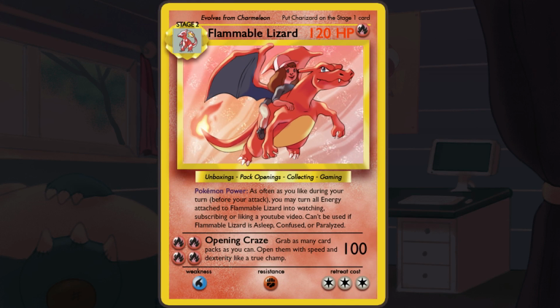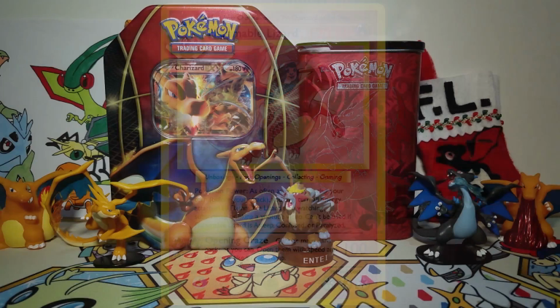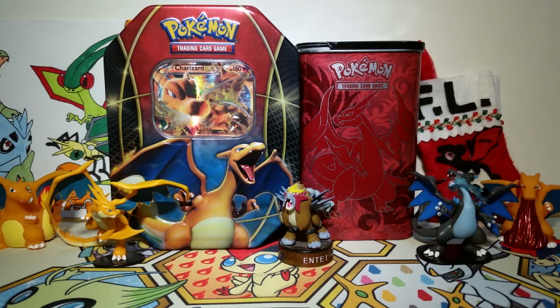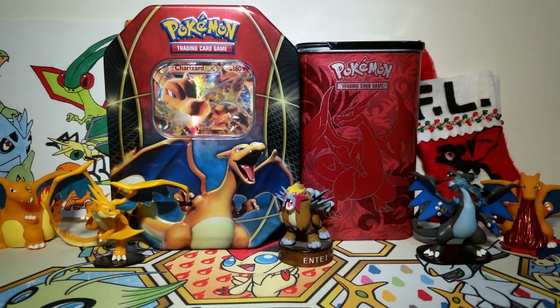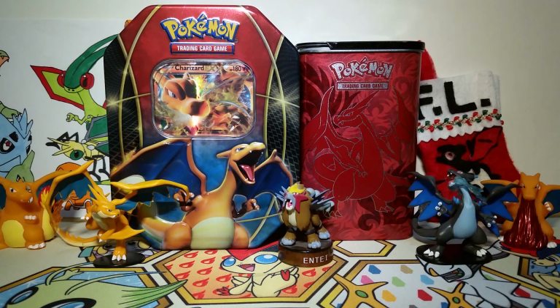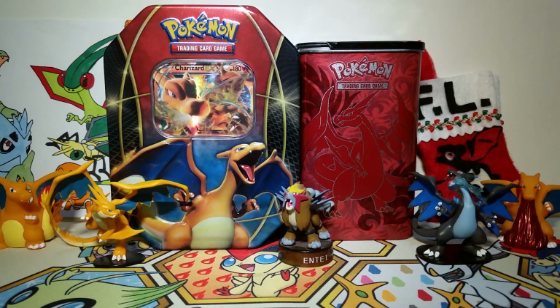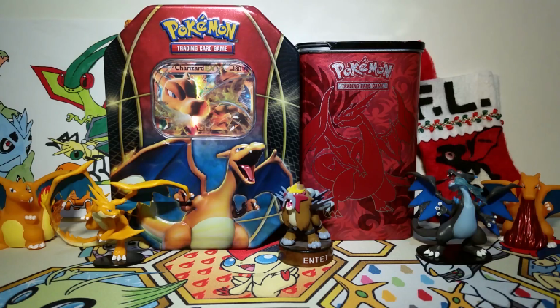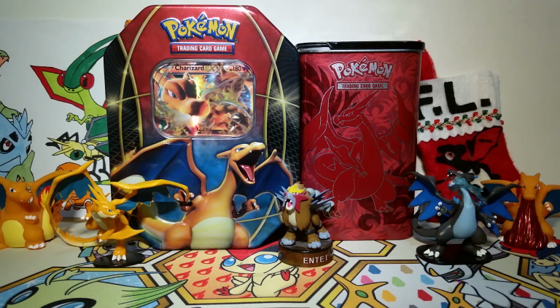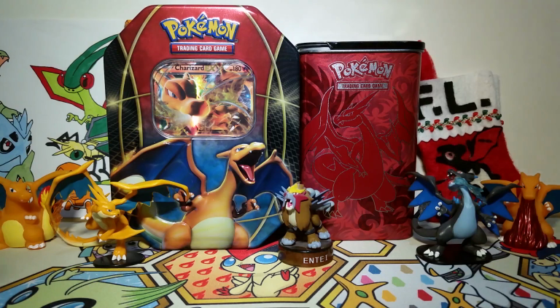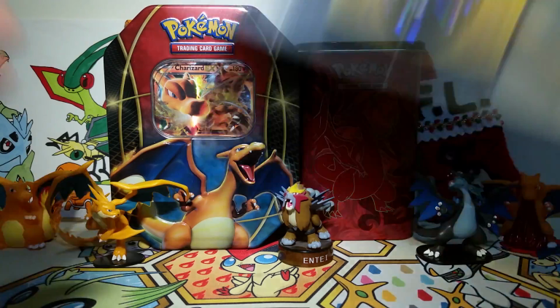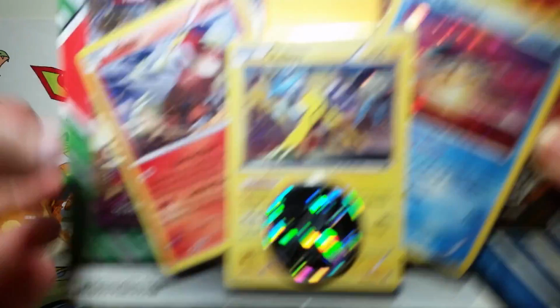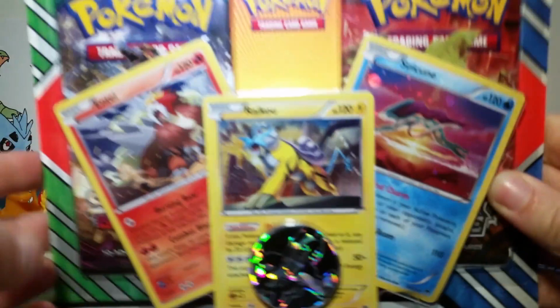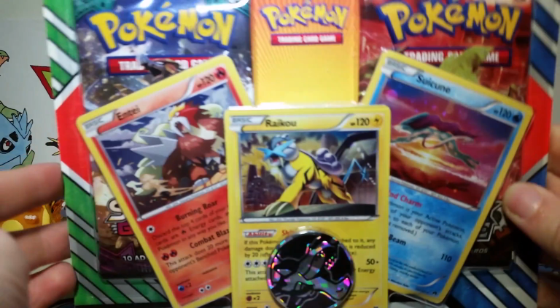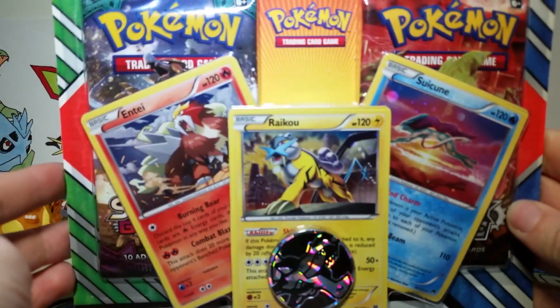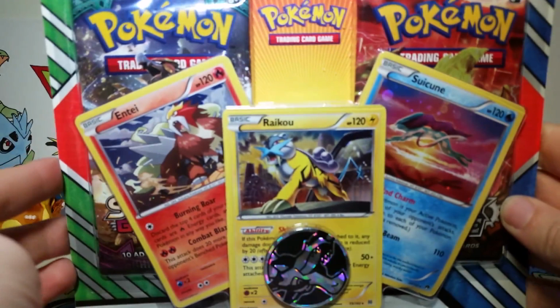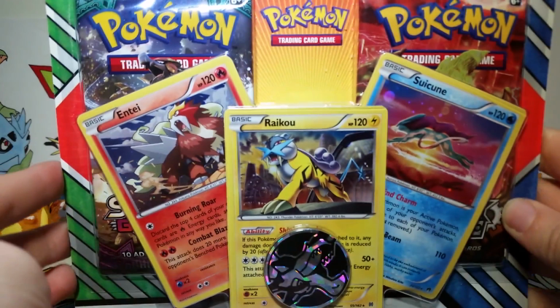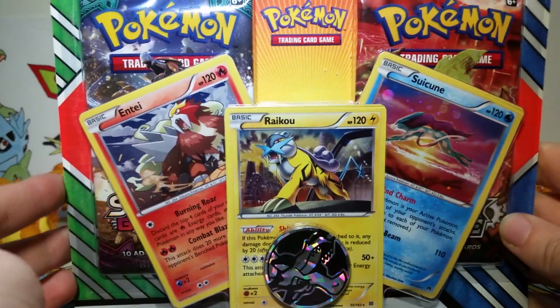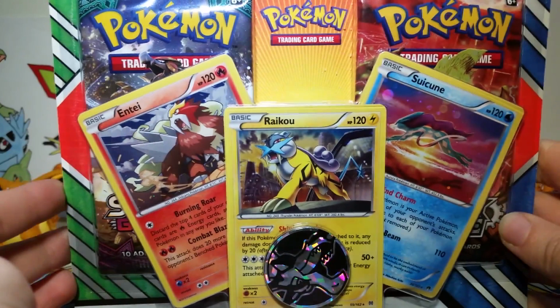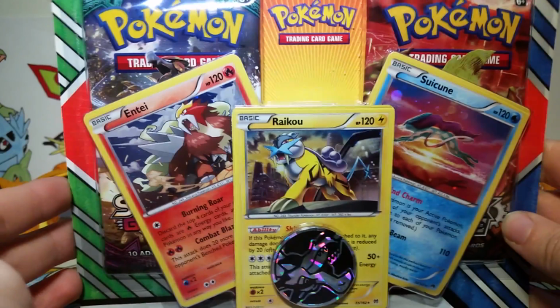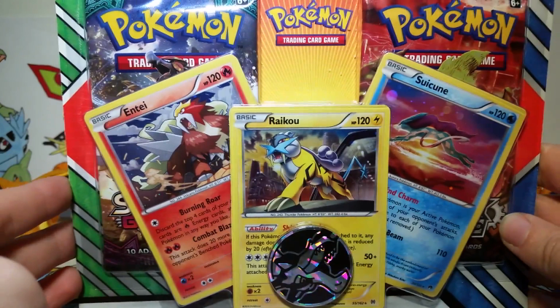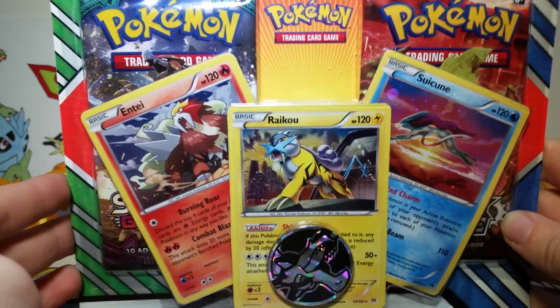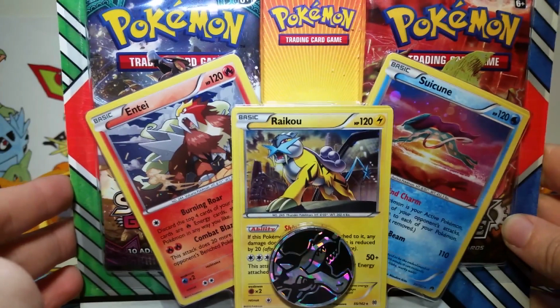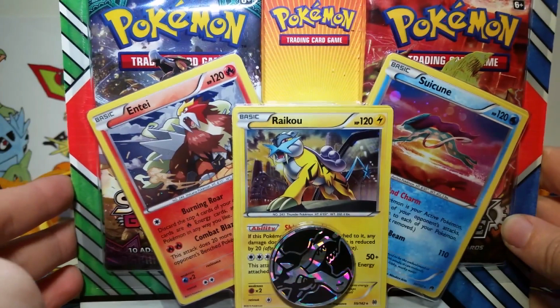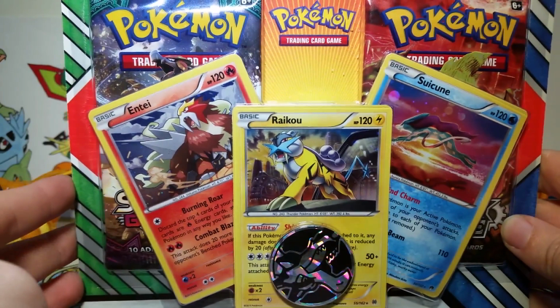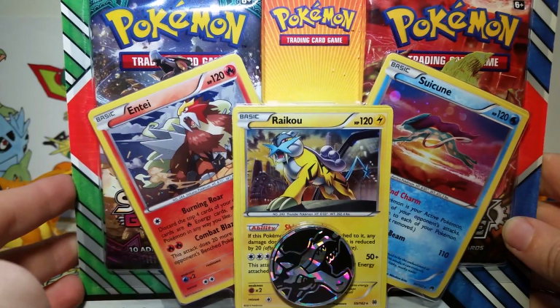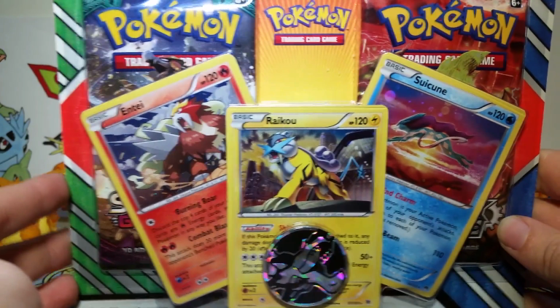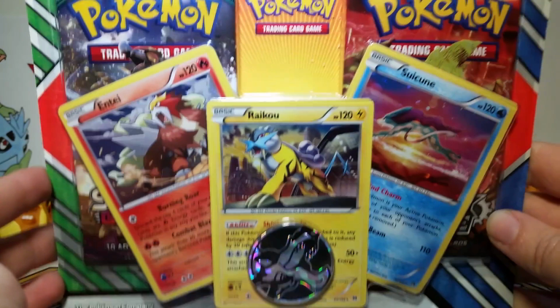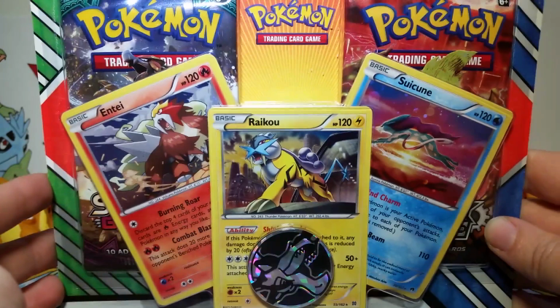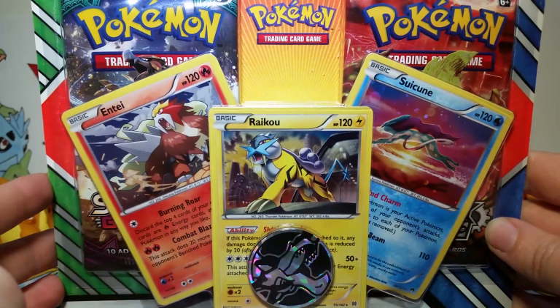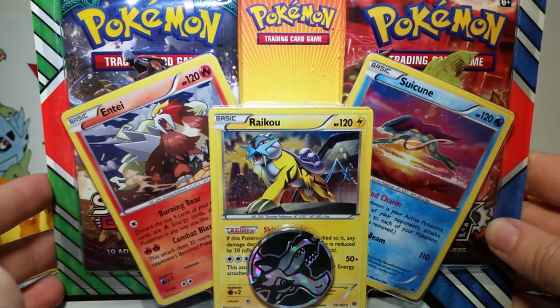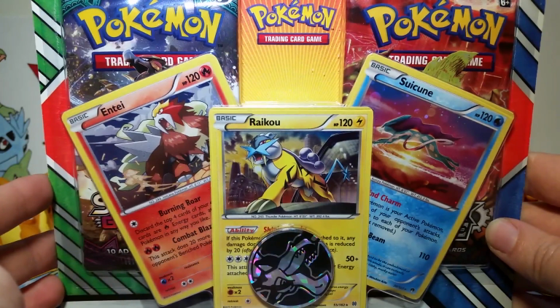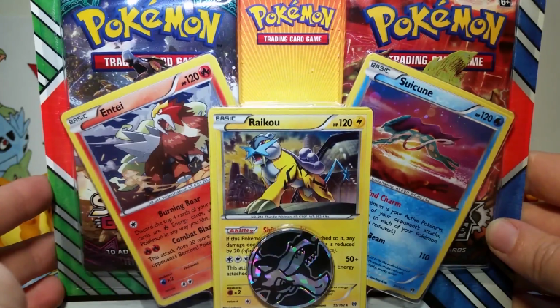Hello friends, how's it going? Today I'm going to be opening up this little blister here with Entei, Raikou, and Suicune cards, so let's get into it.